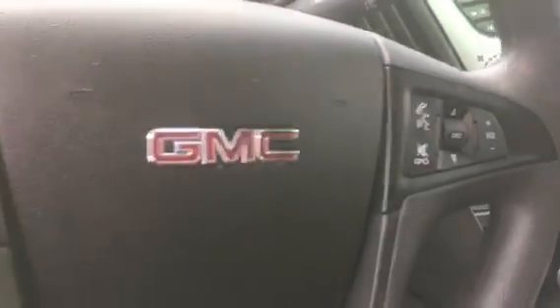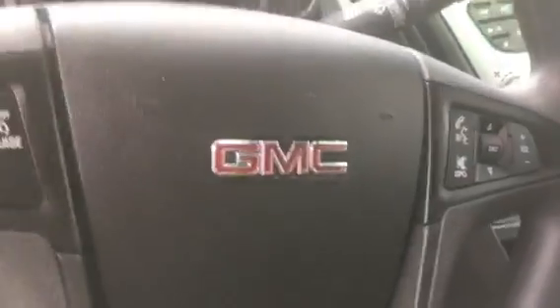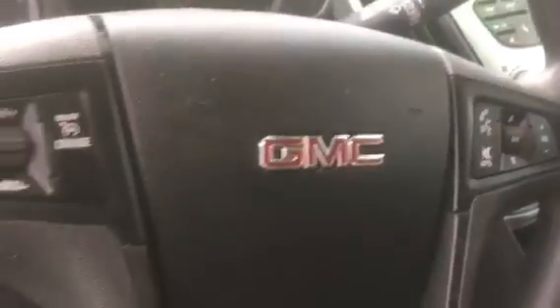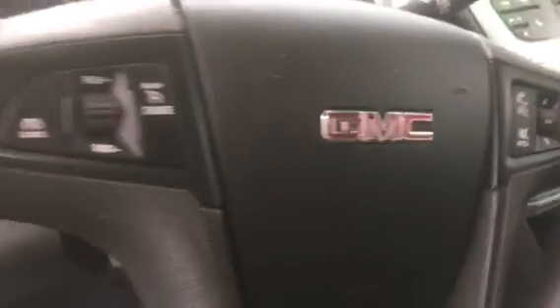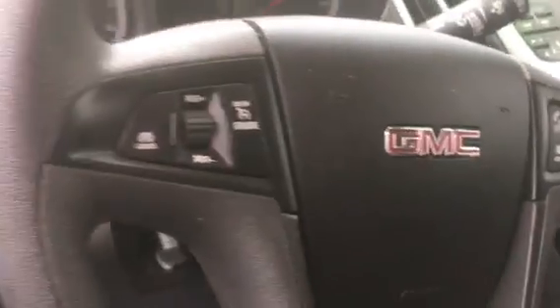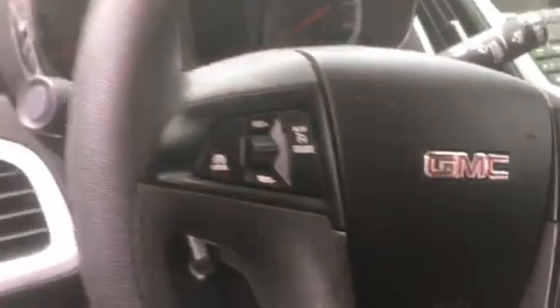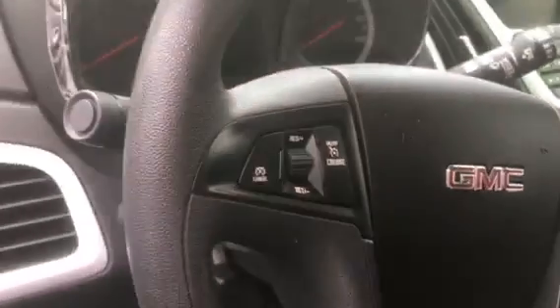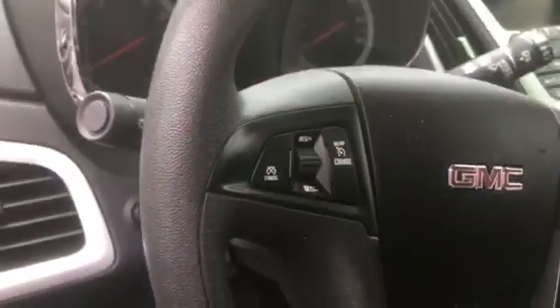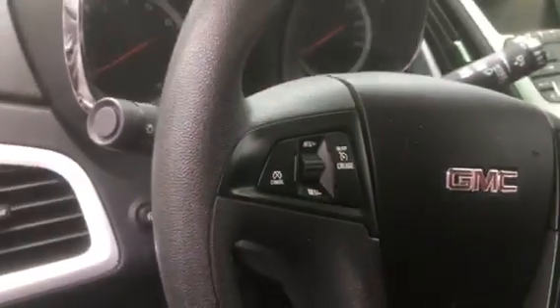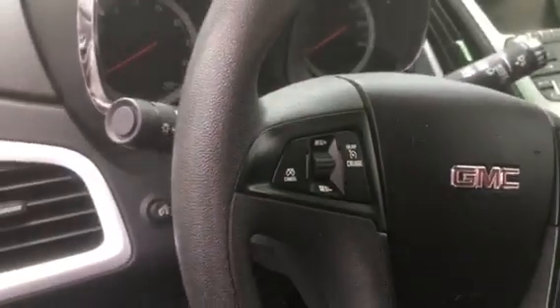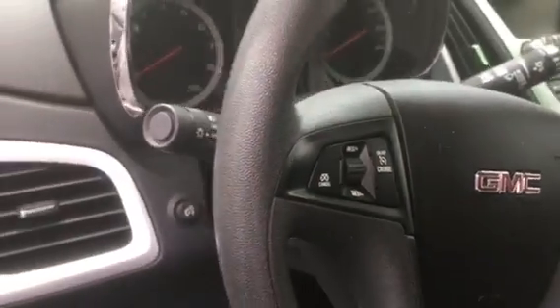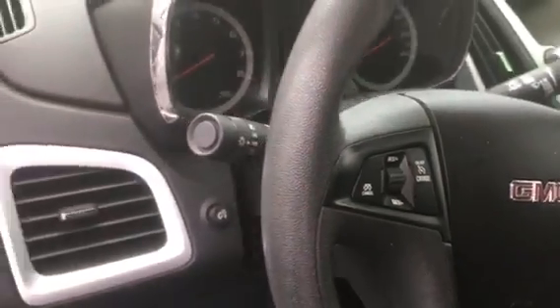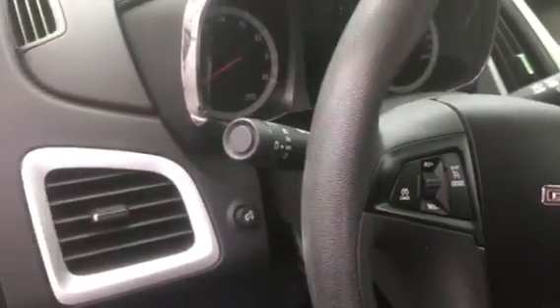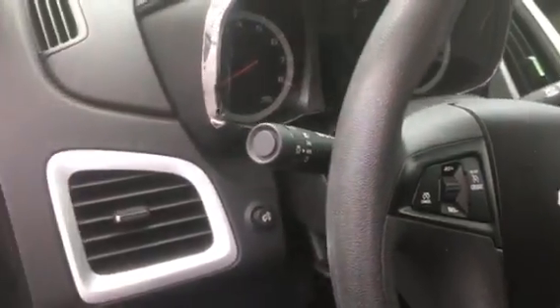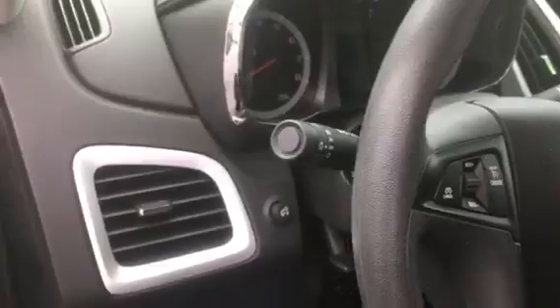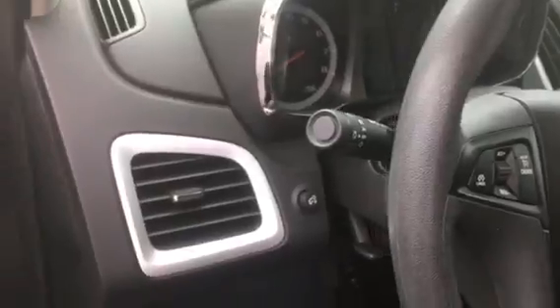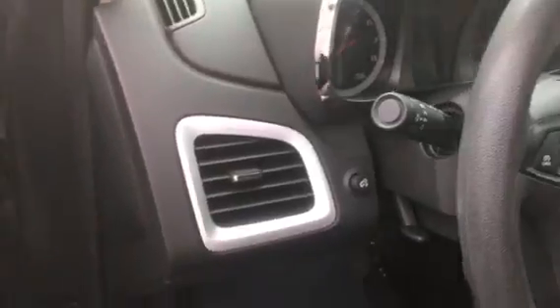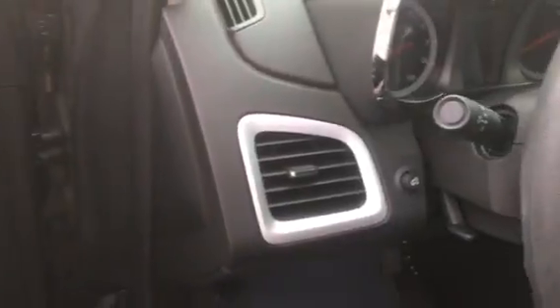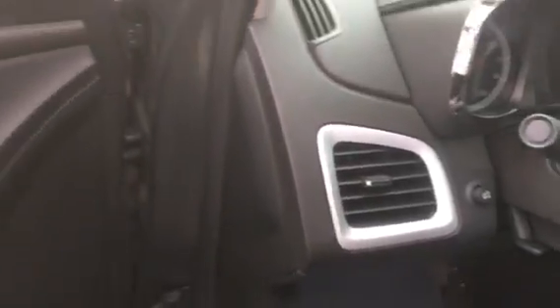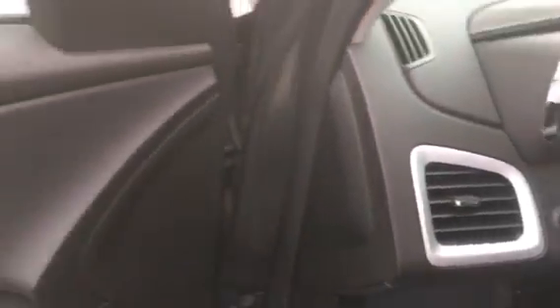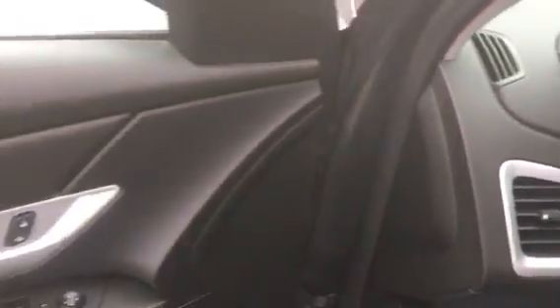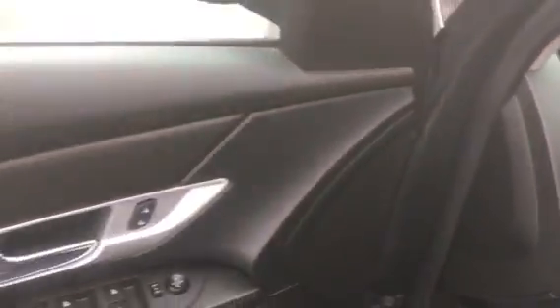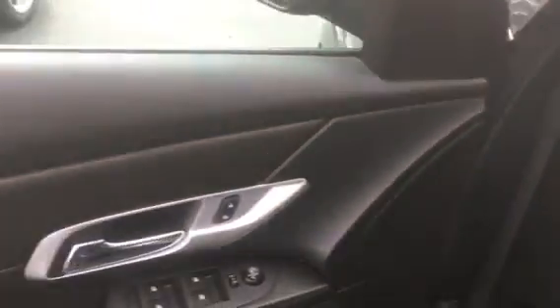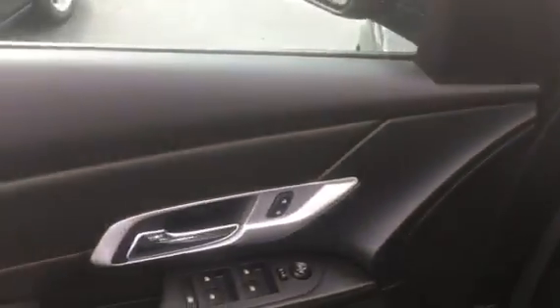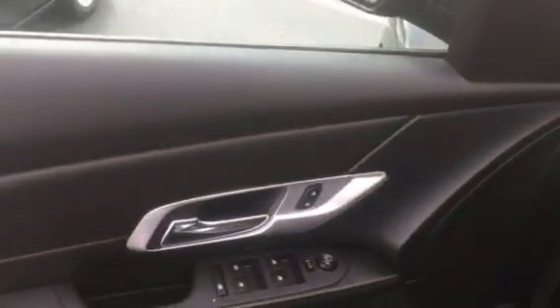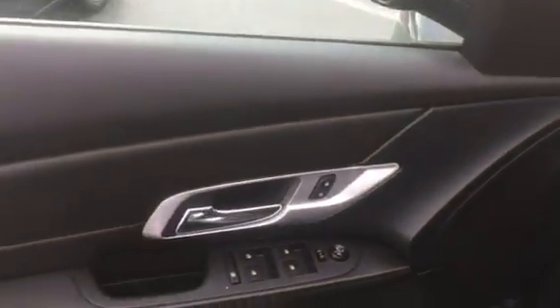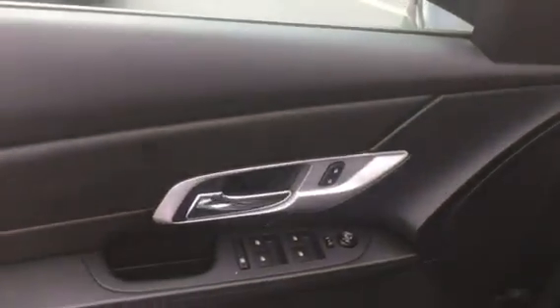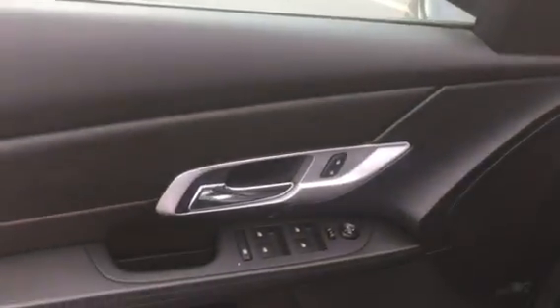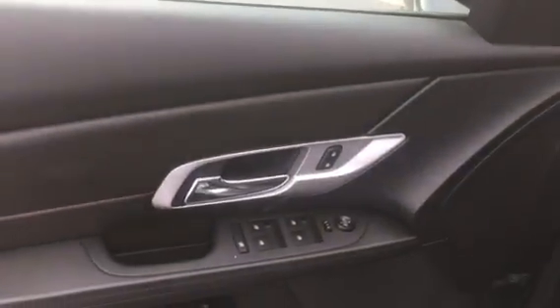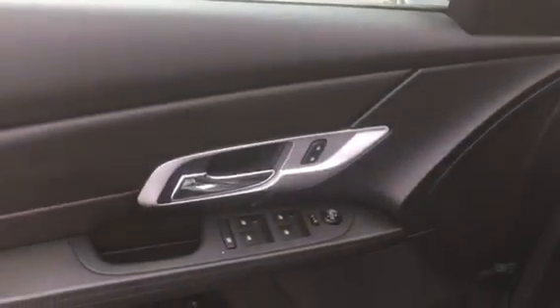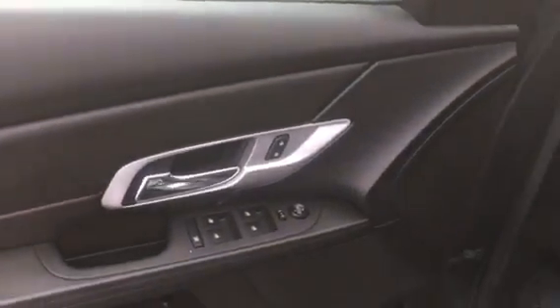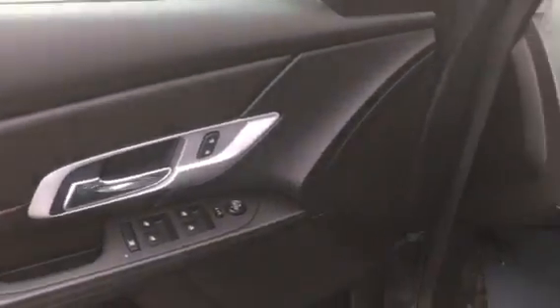Bluetooth, steering wheel audio controls, cruise control. Power mirrors, windows and locks.